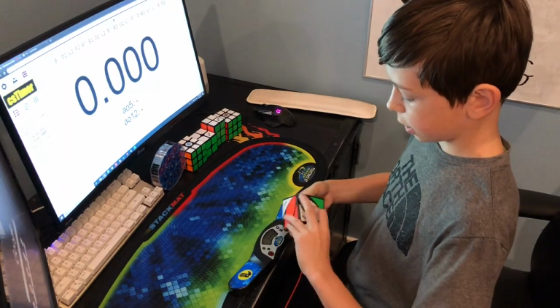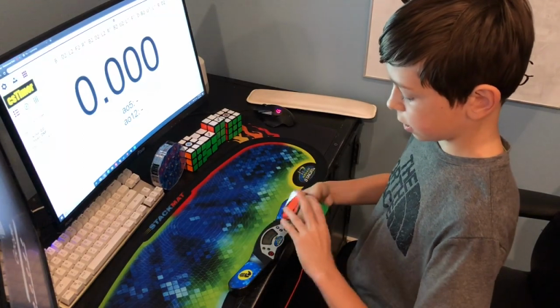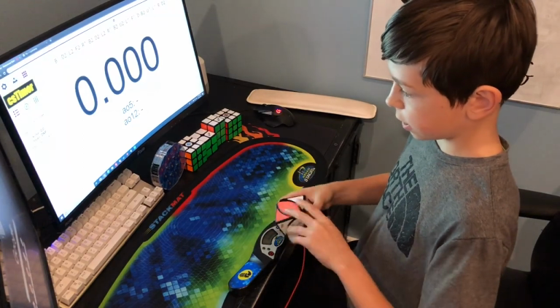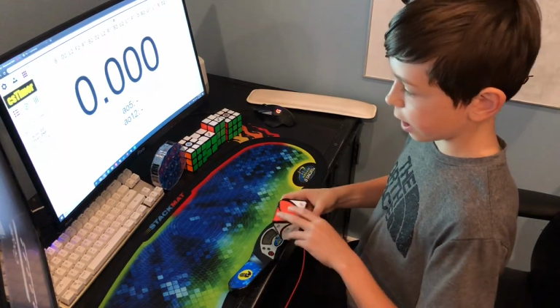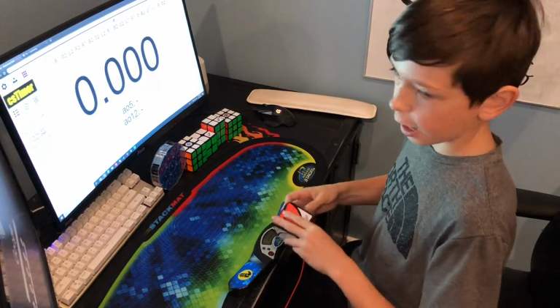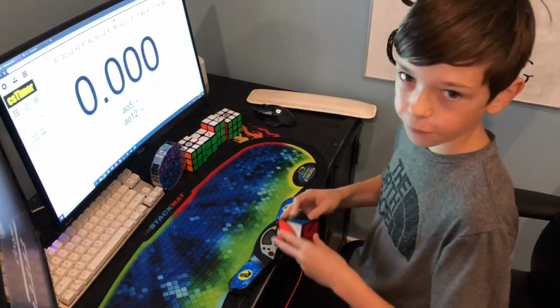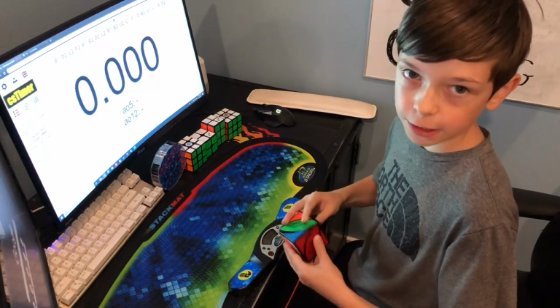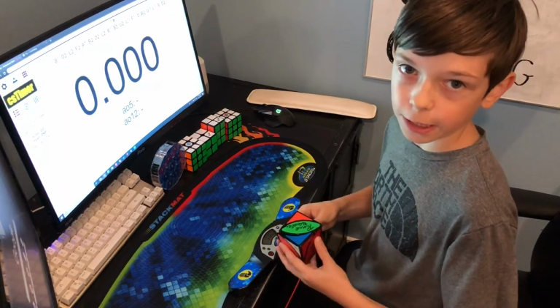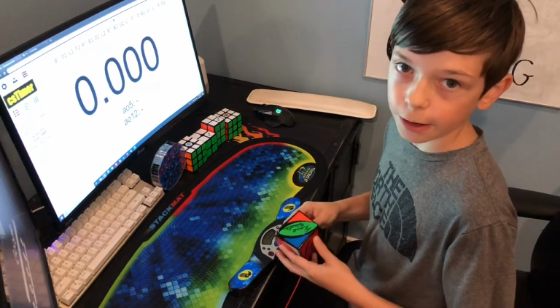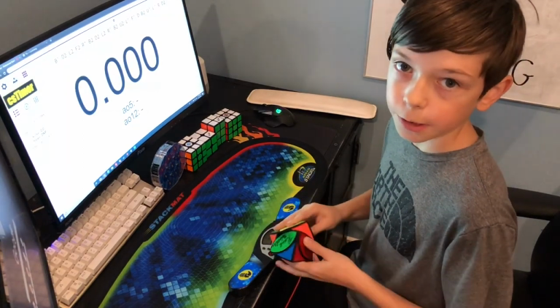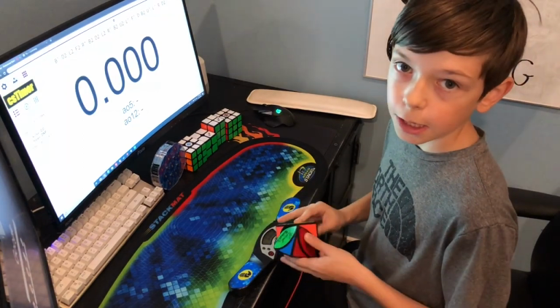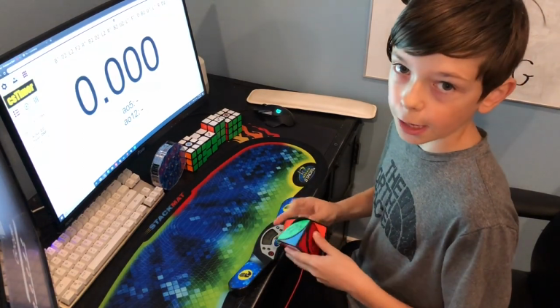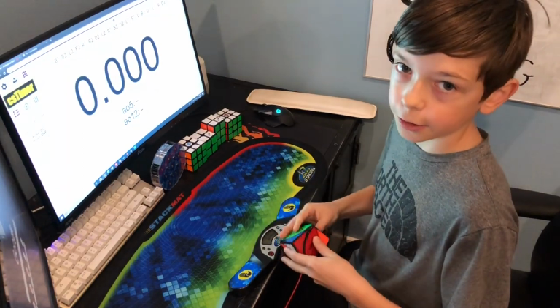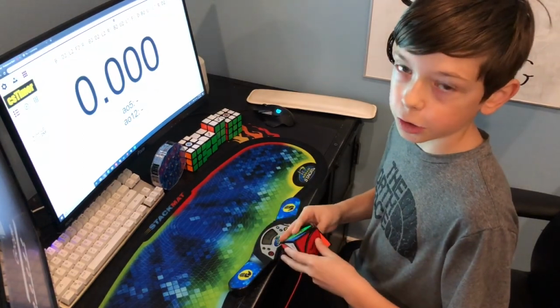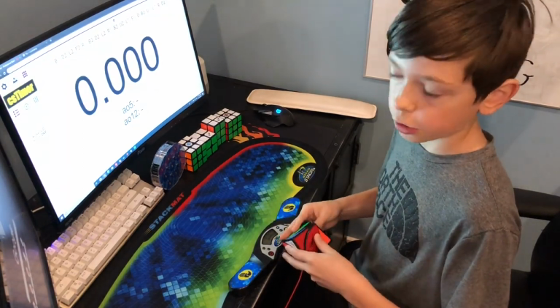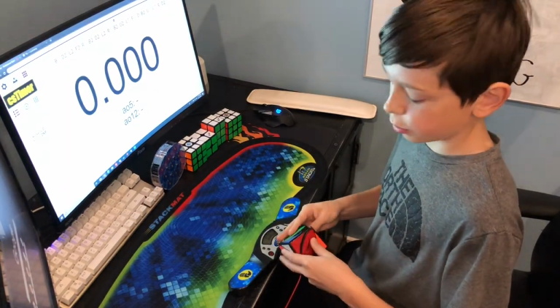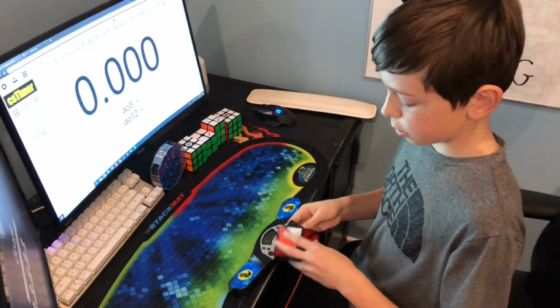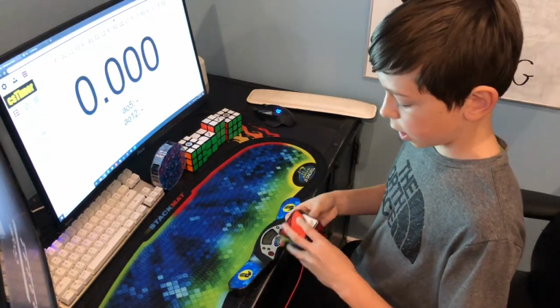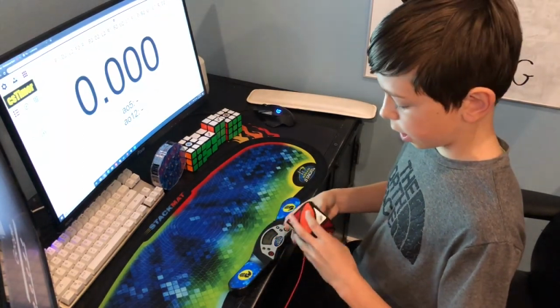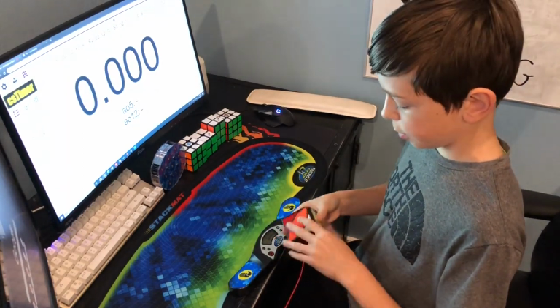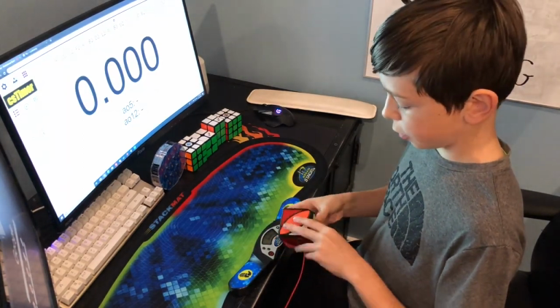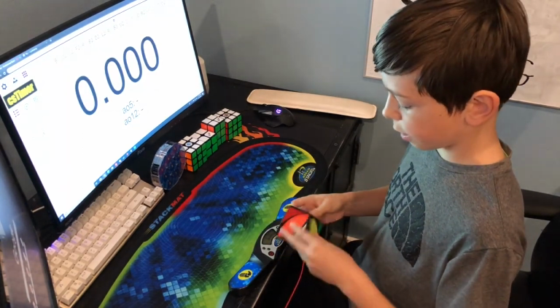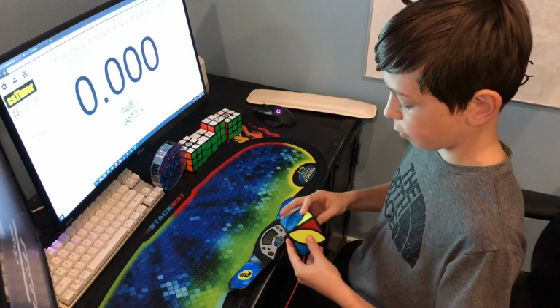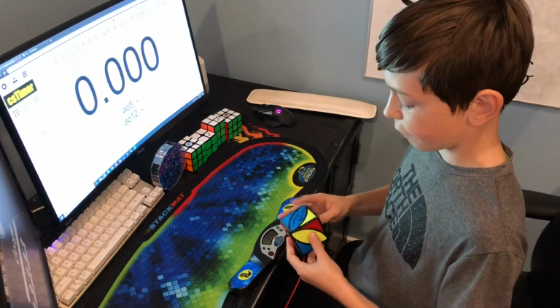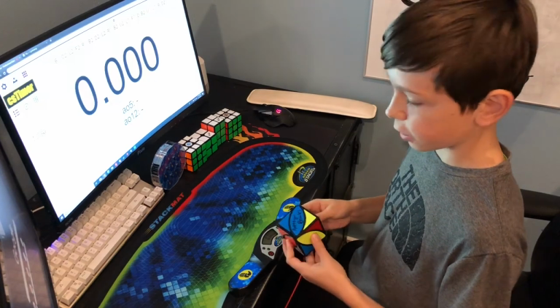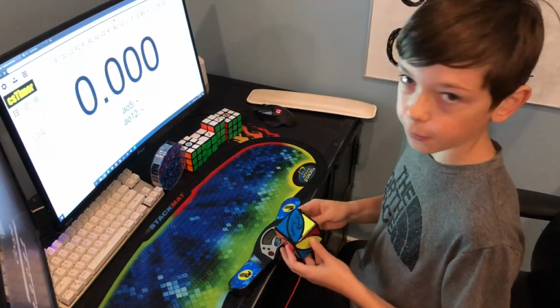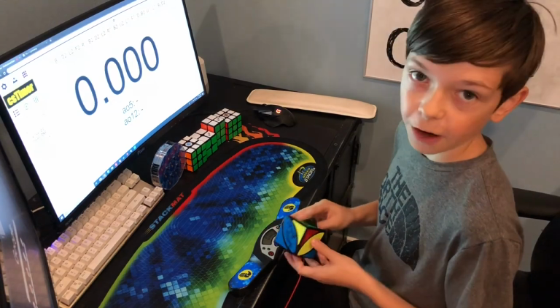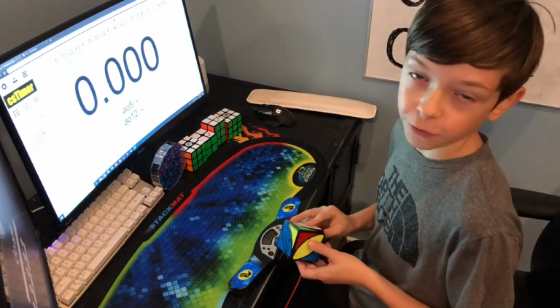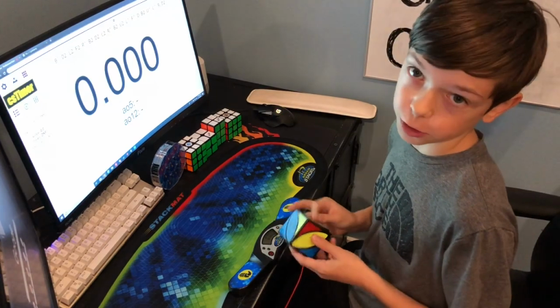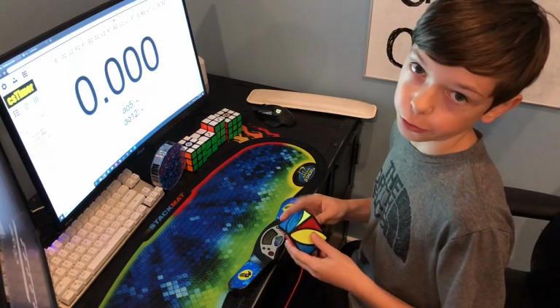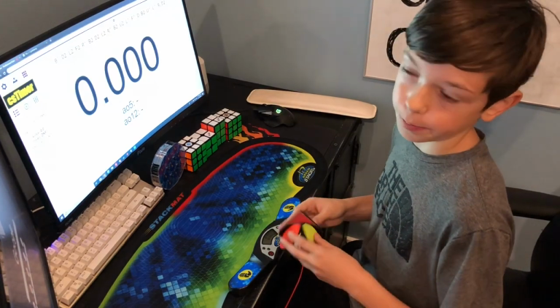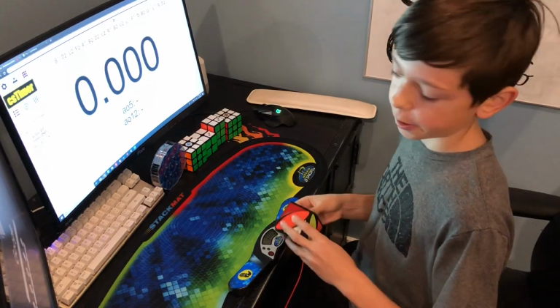Finally, I'm just gonna do one solve so you can see how fast I am at this, so you can get a reference for how fast you can be.